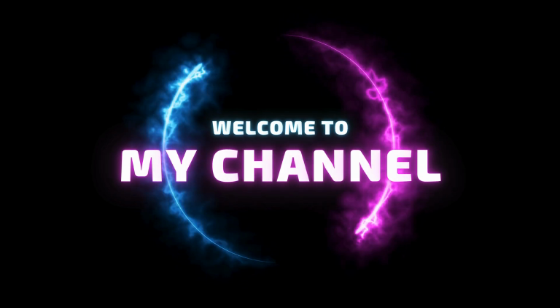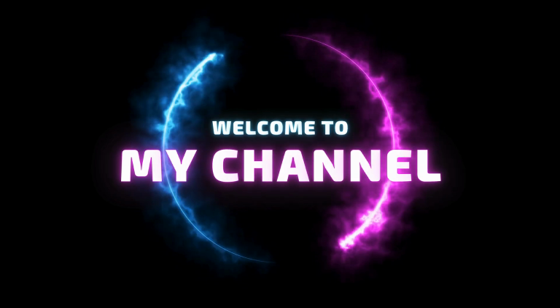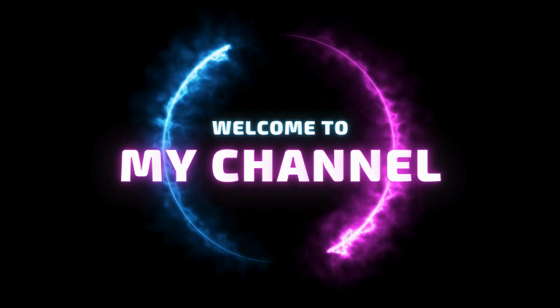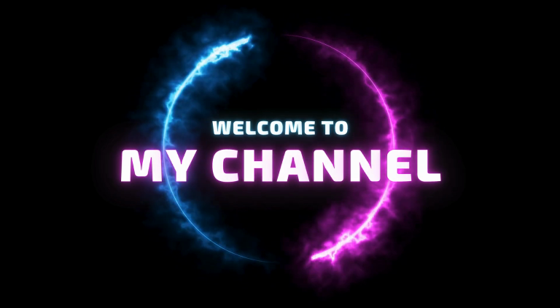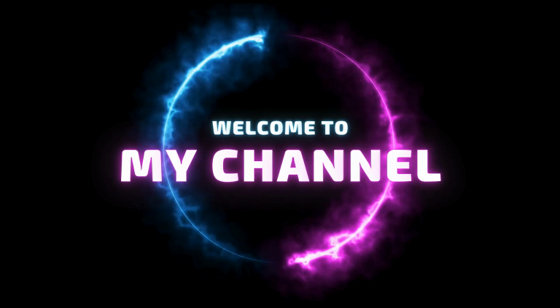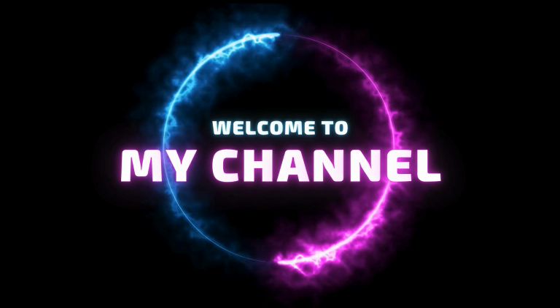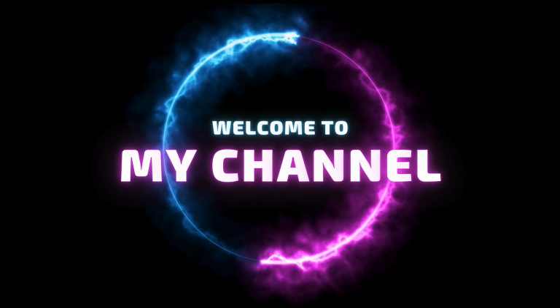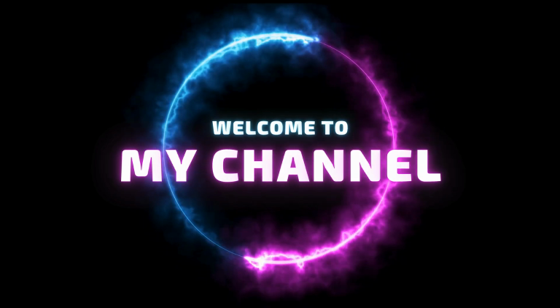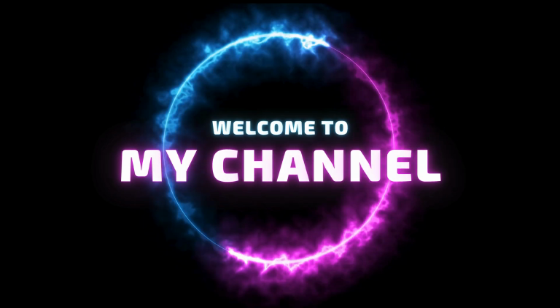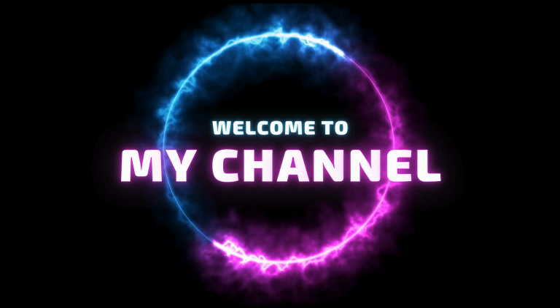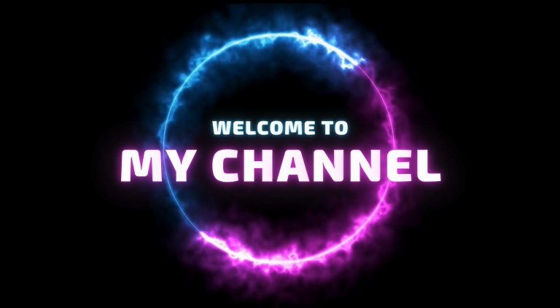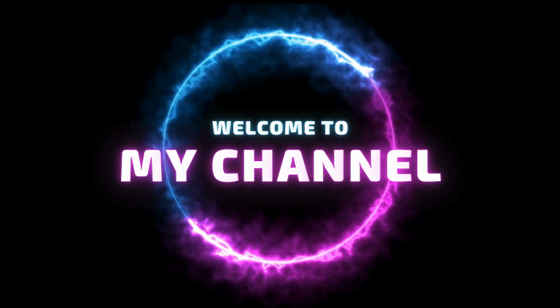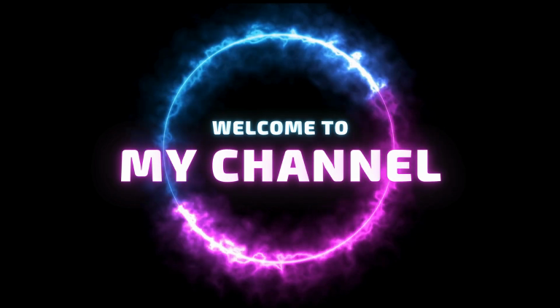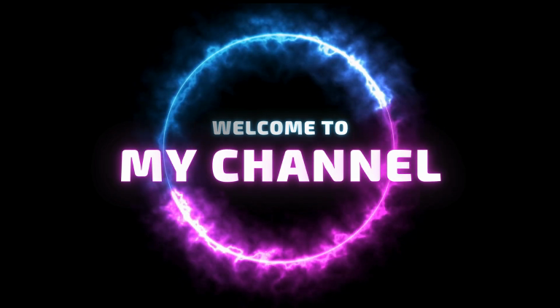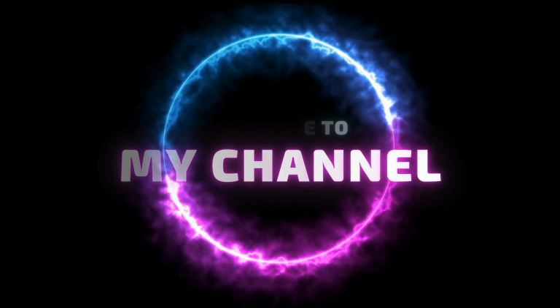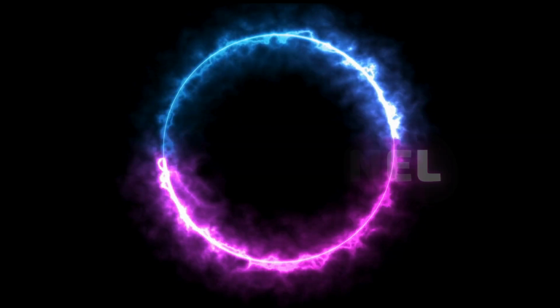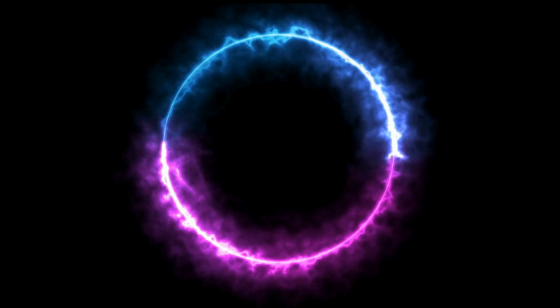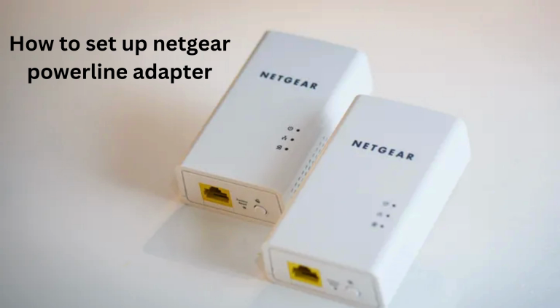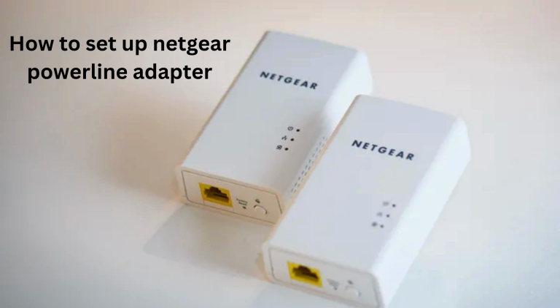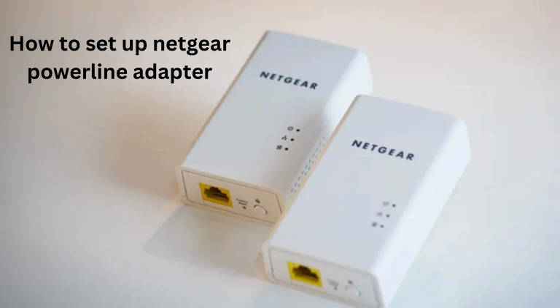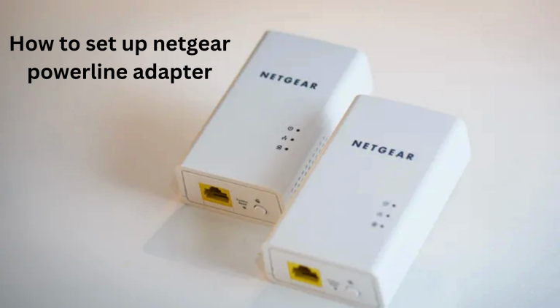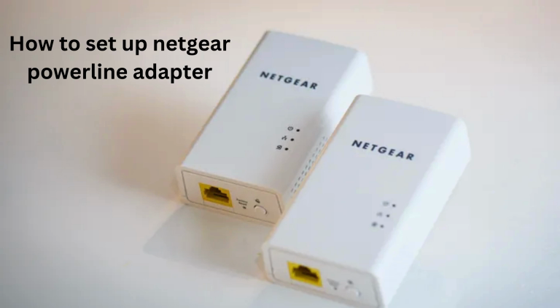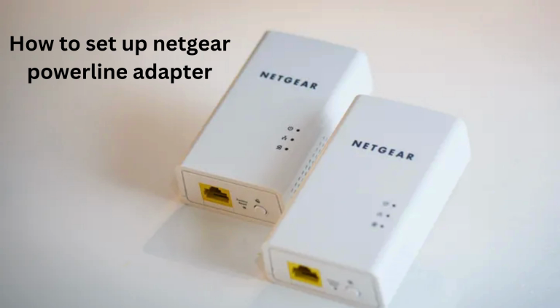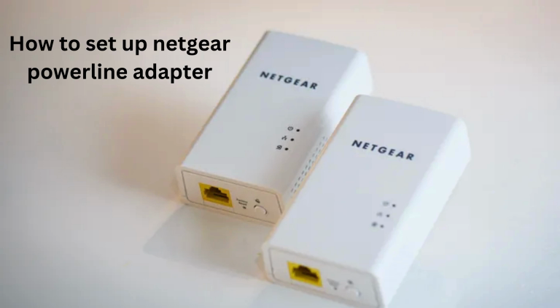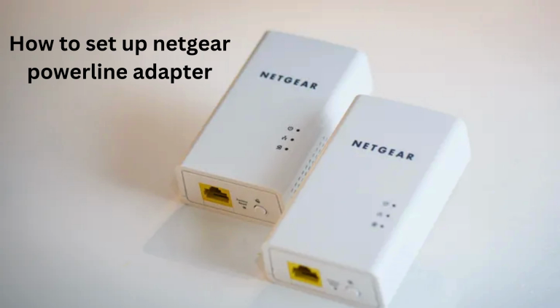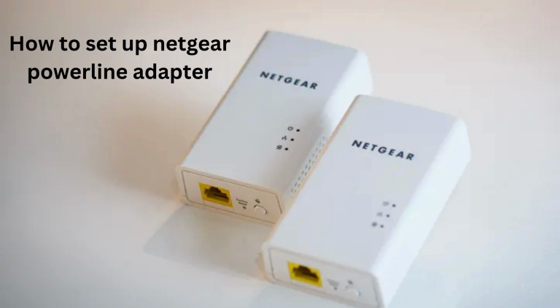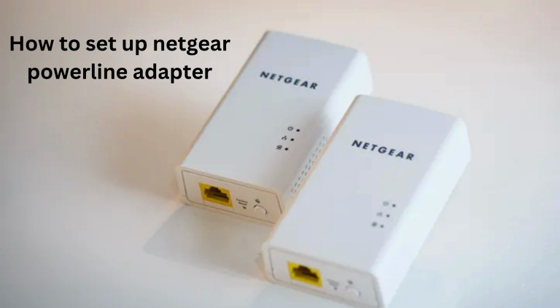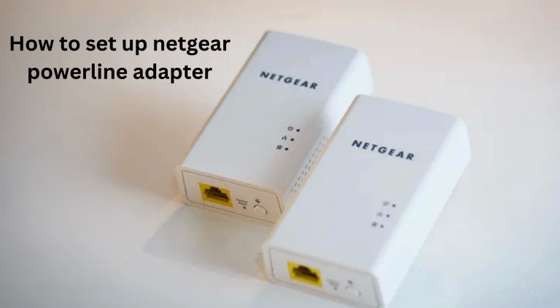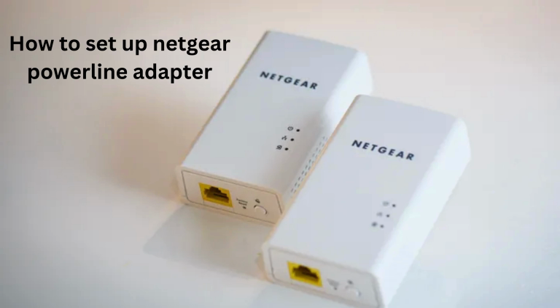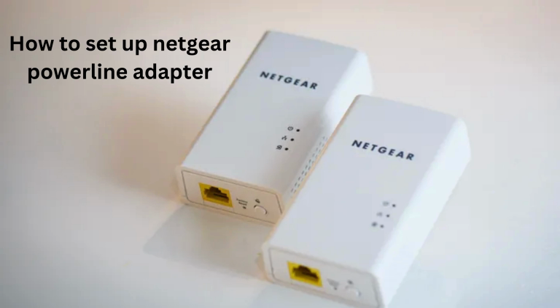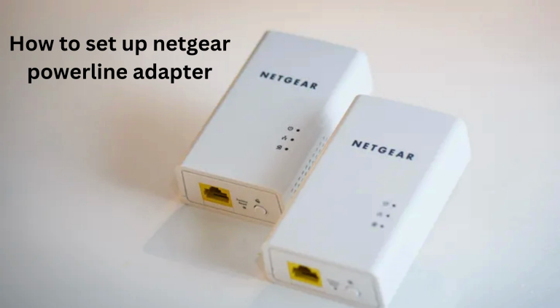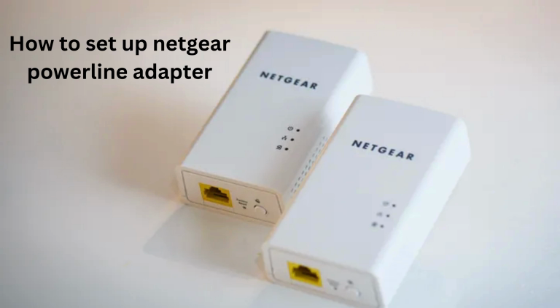Welcome to my channel. How to Set Up Netgear Powerline Adapter.